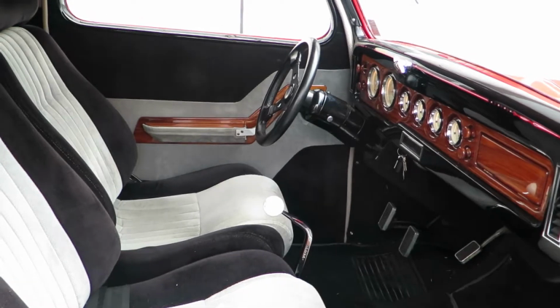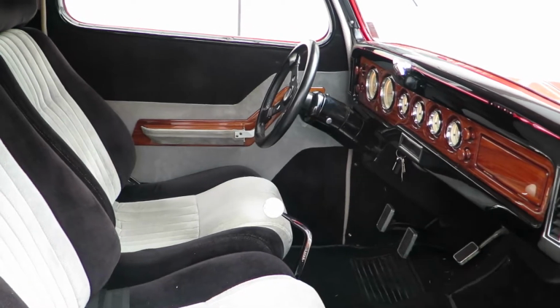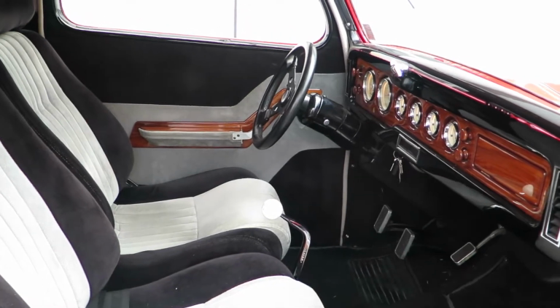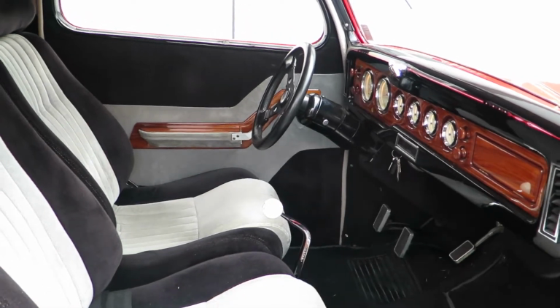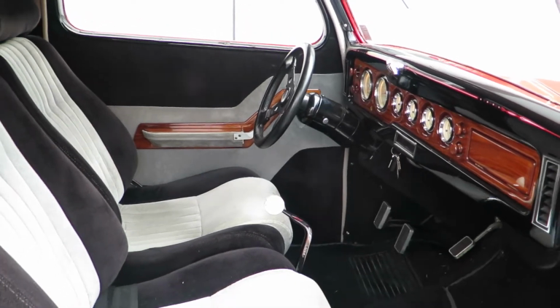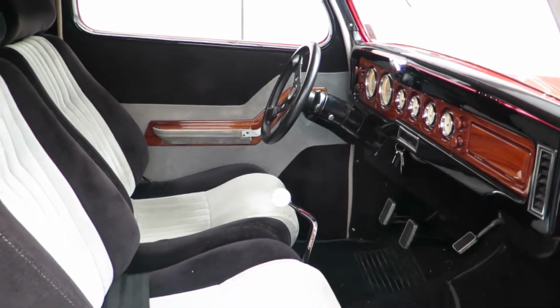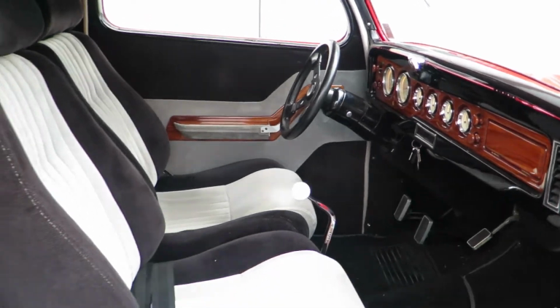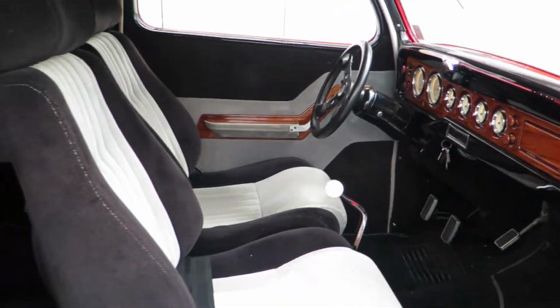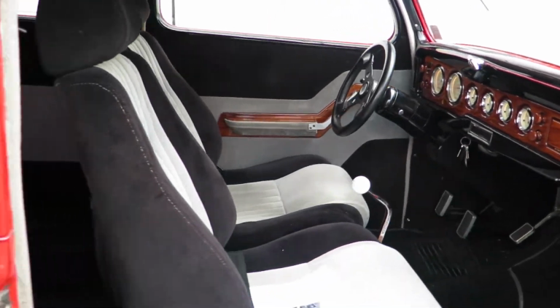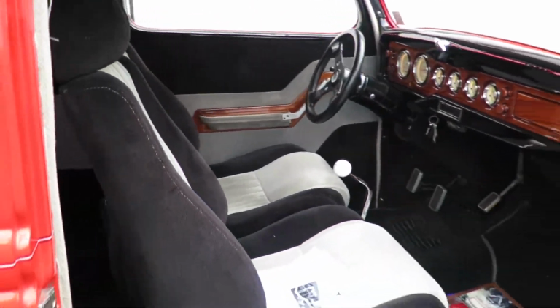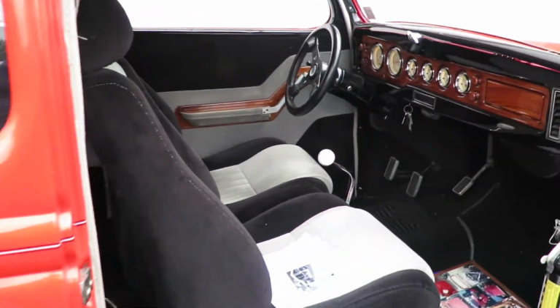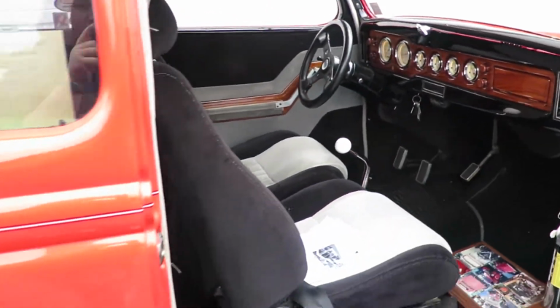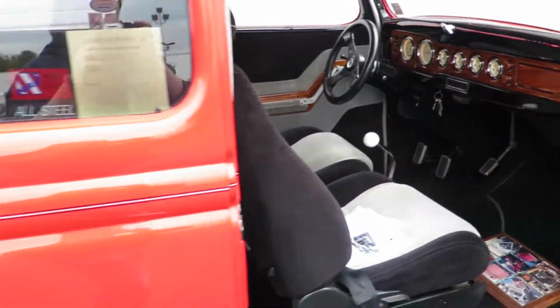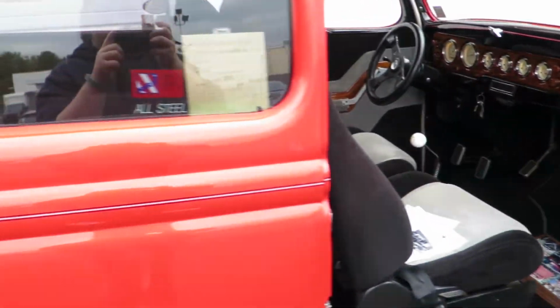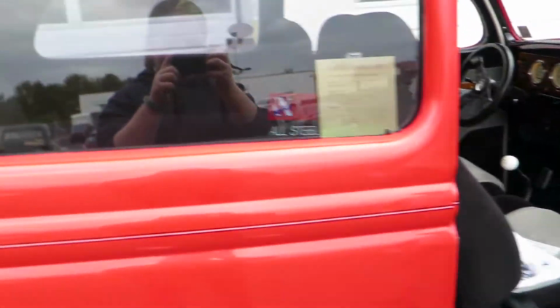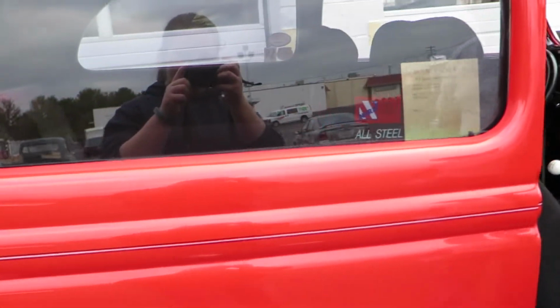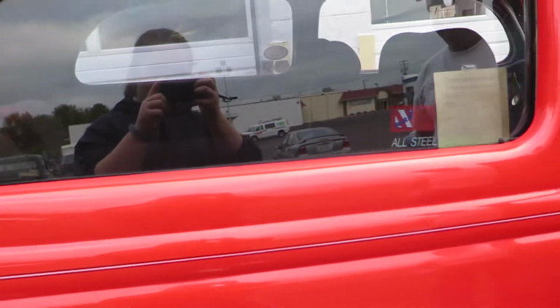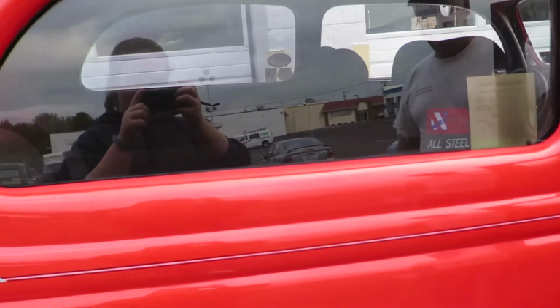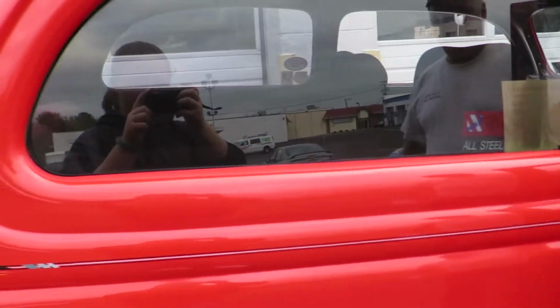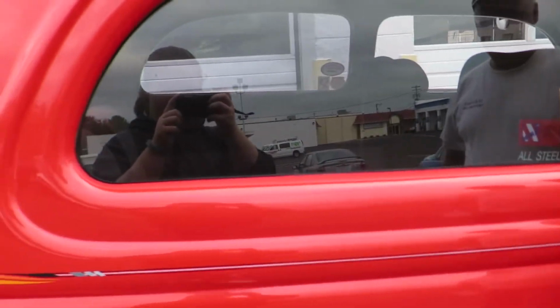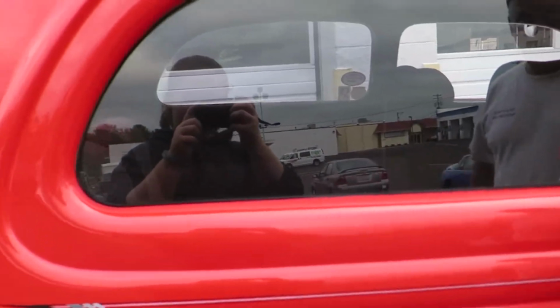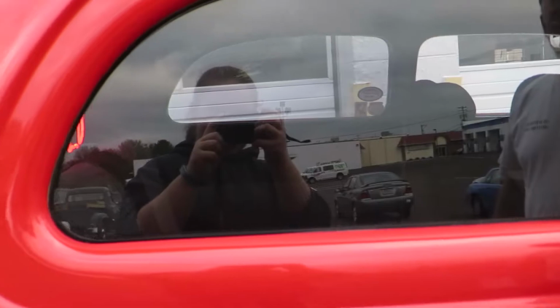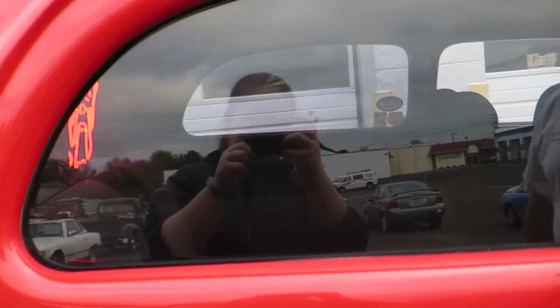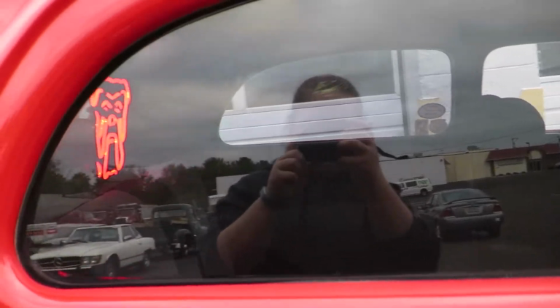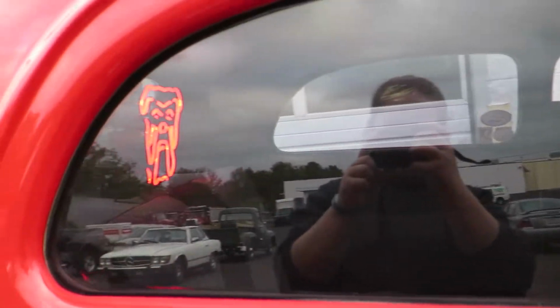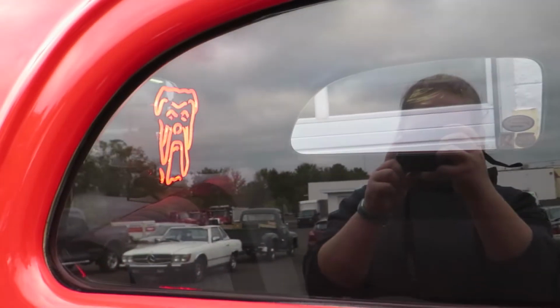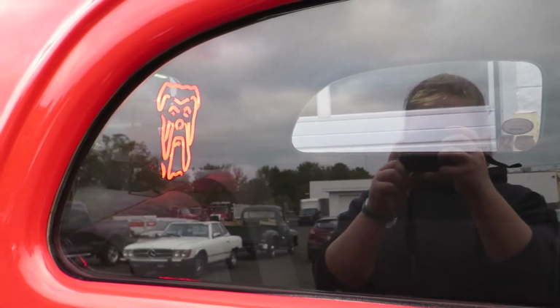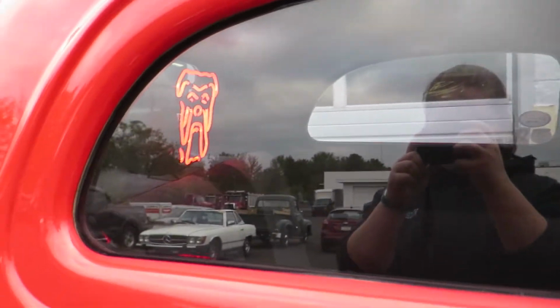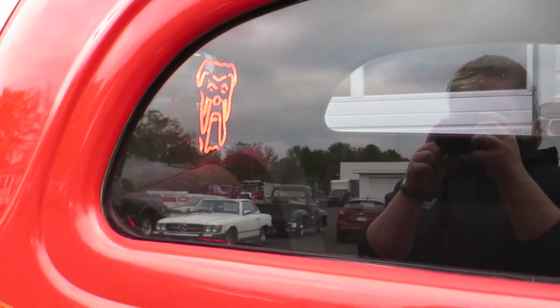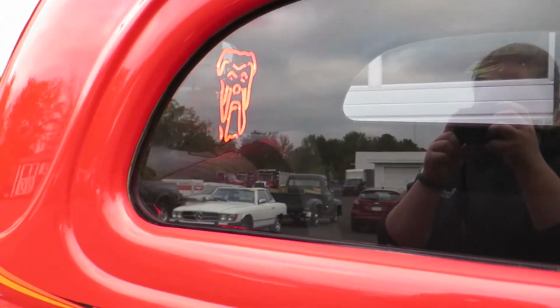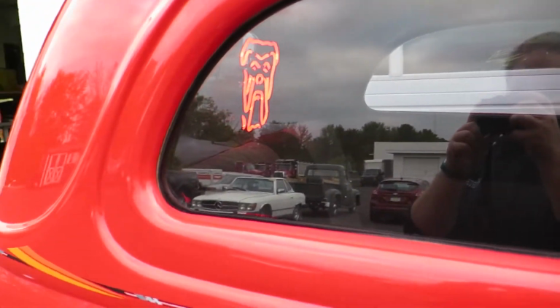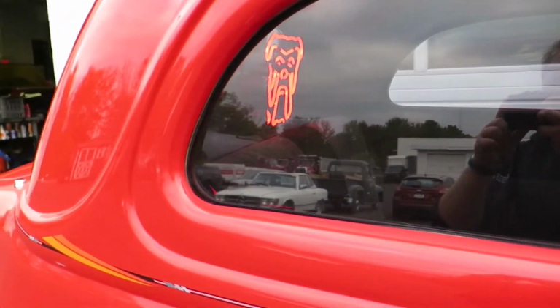Over to the back — there's a red dog in there. It's an all steel car.